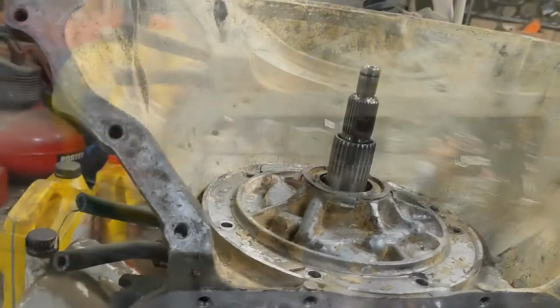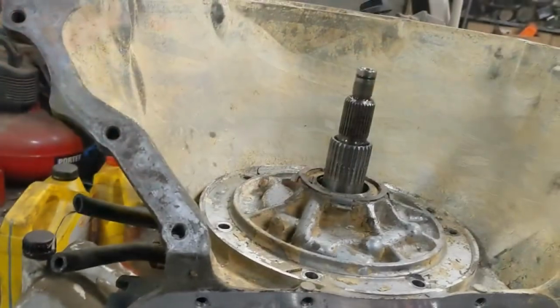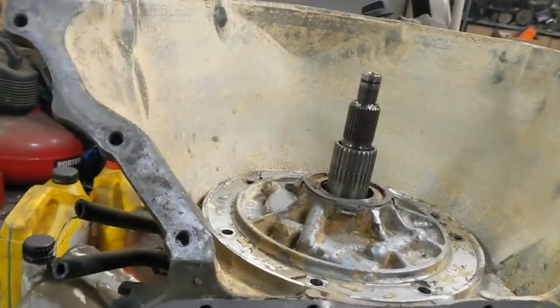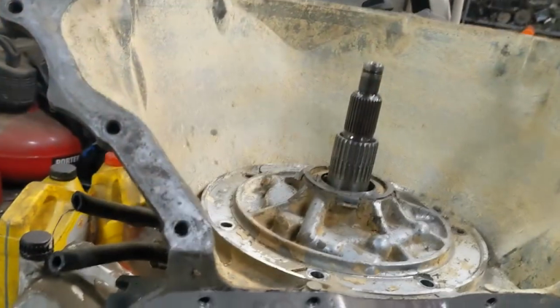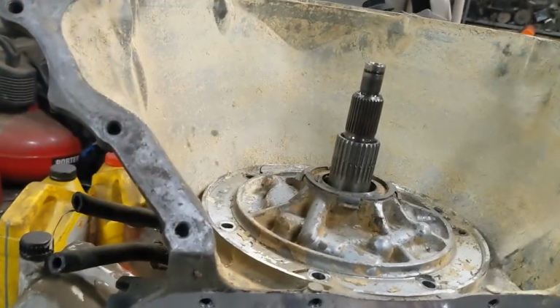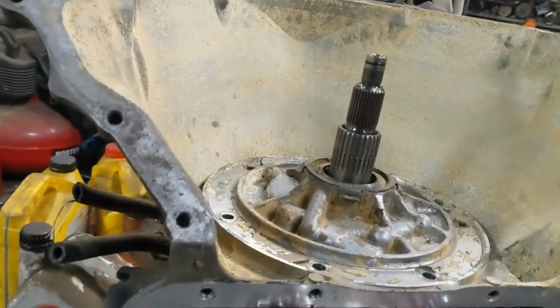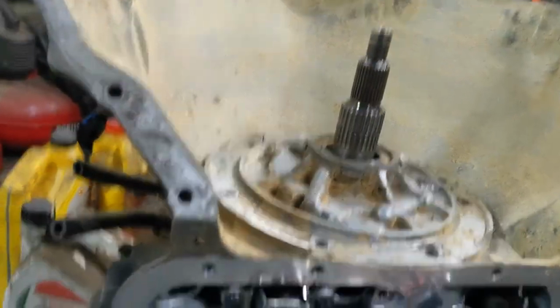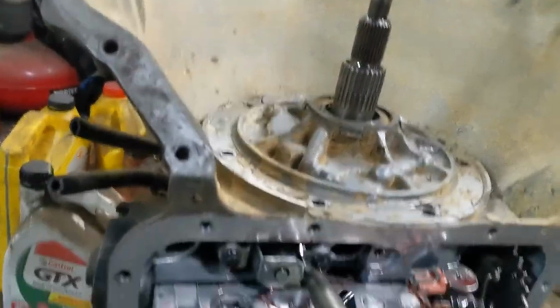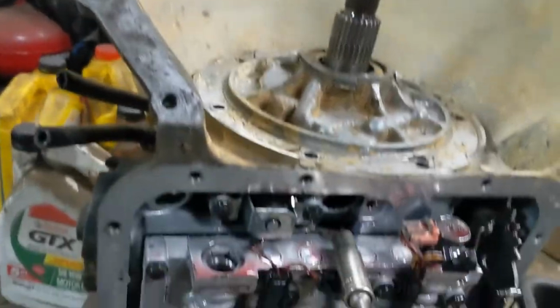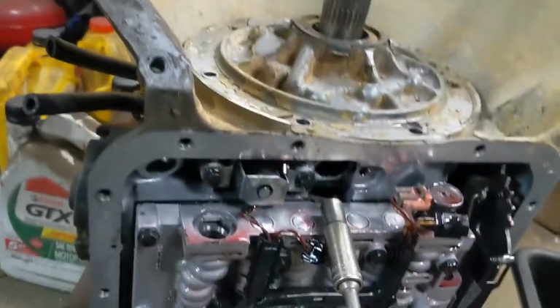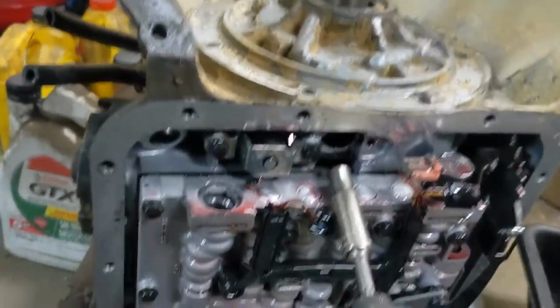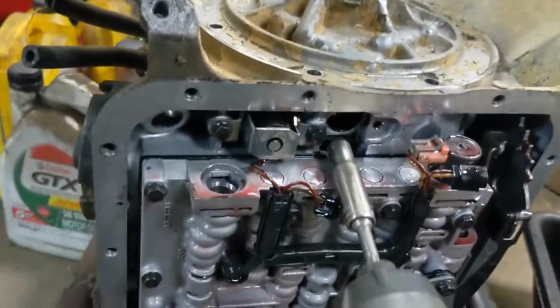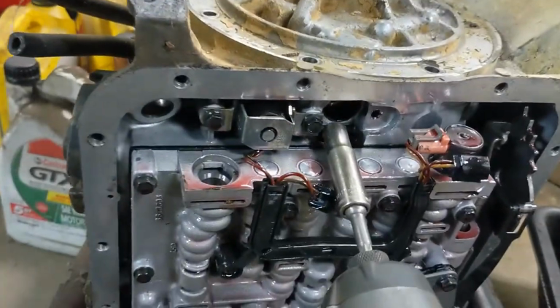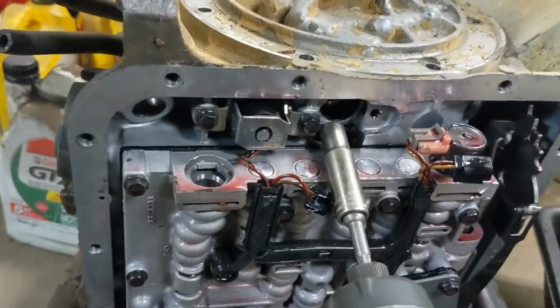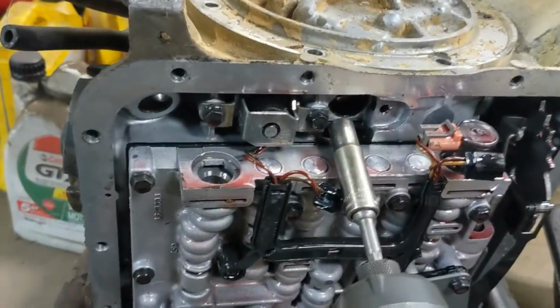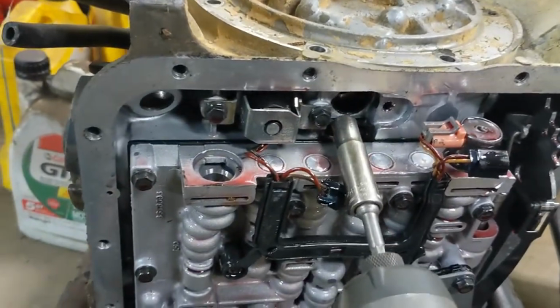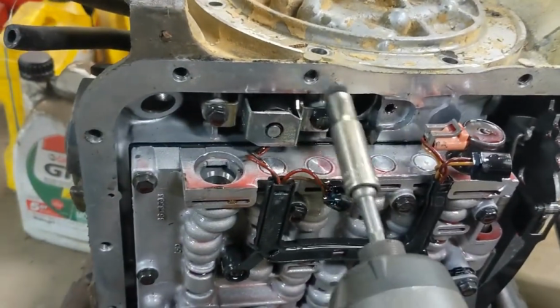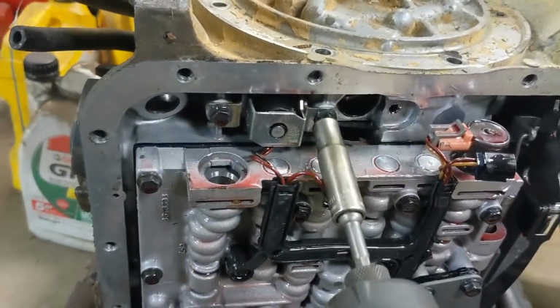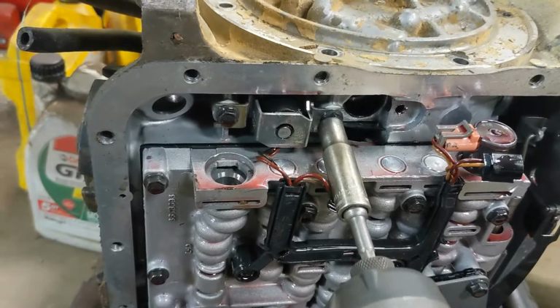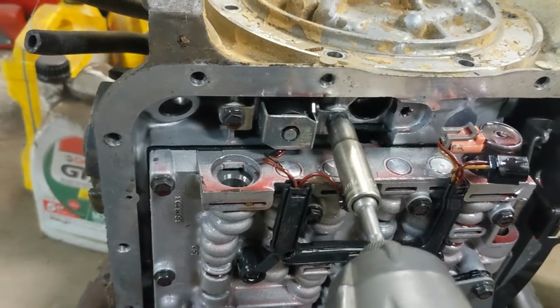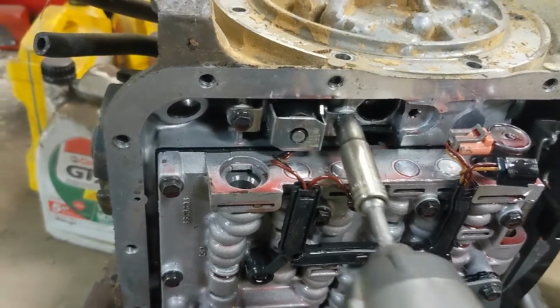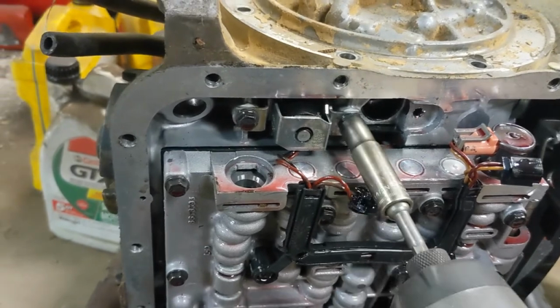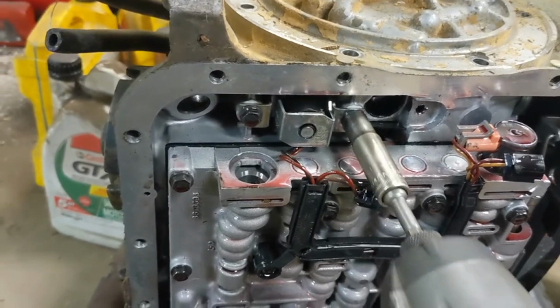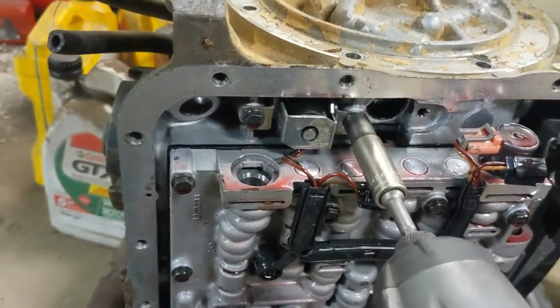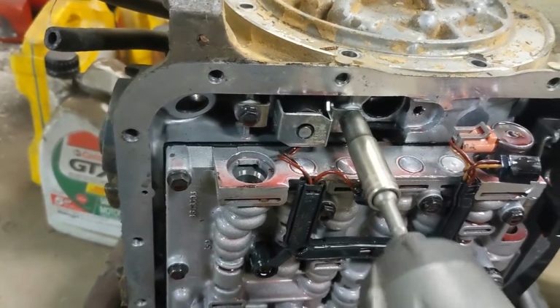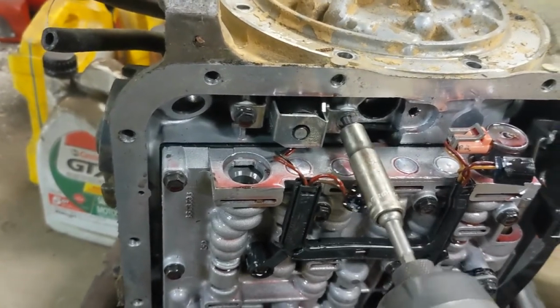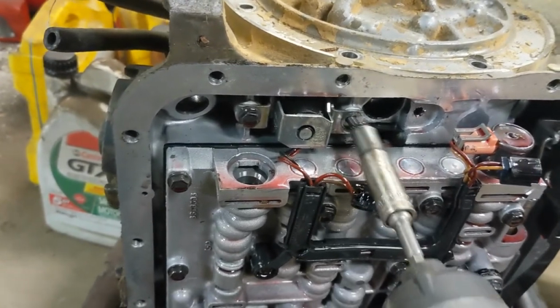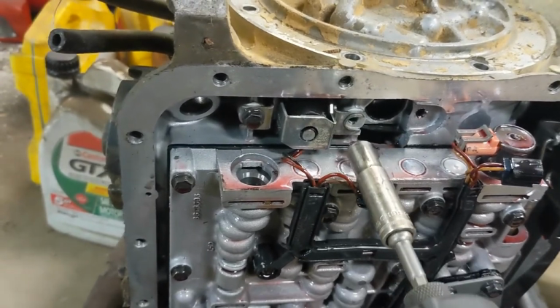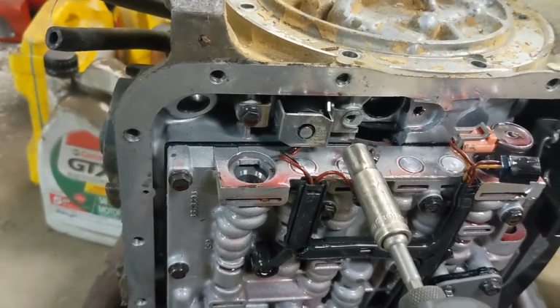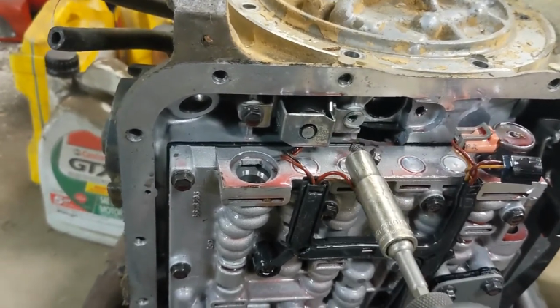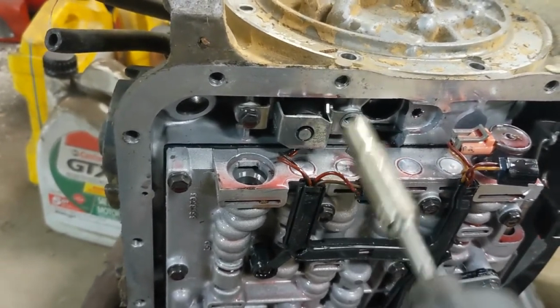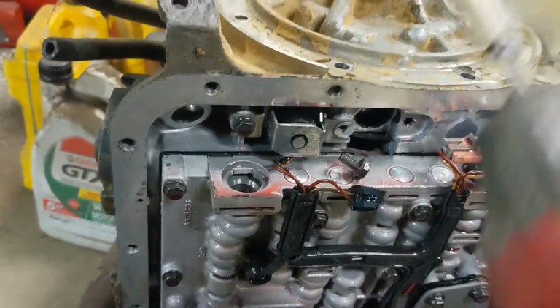So these bolts on this piece here are 10 millimeter. Imagine that.